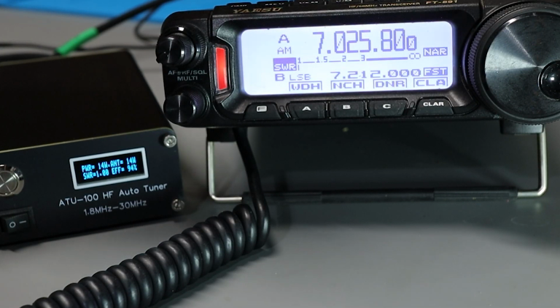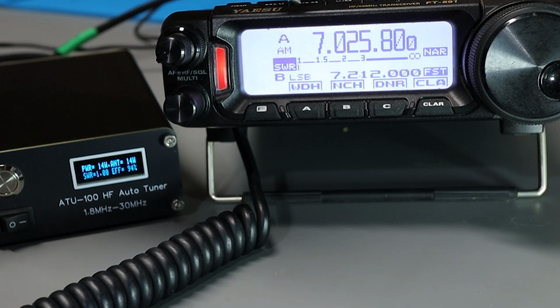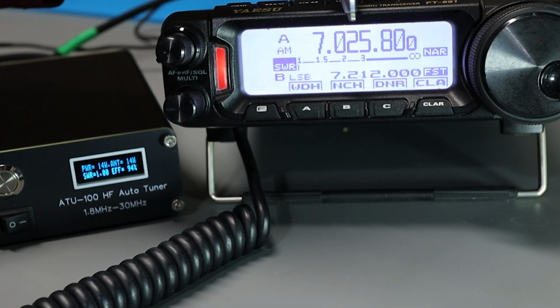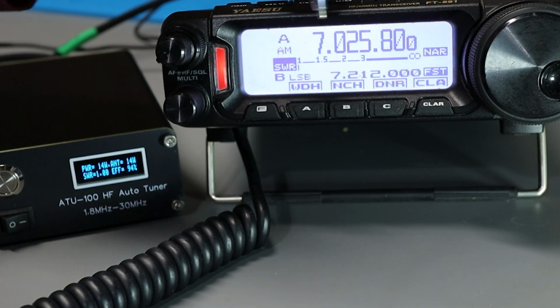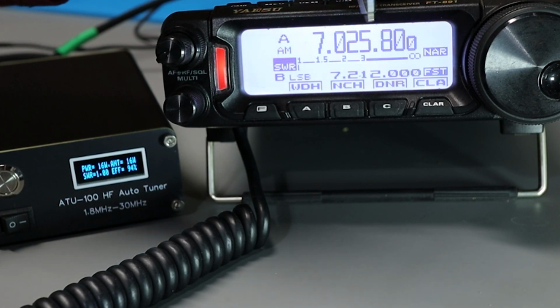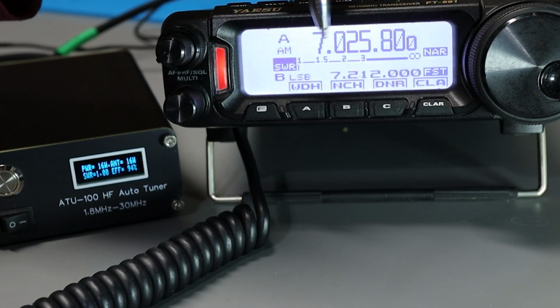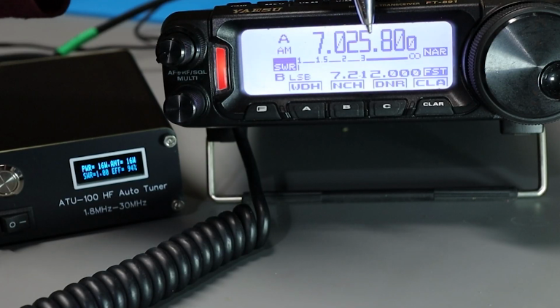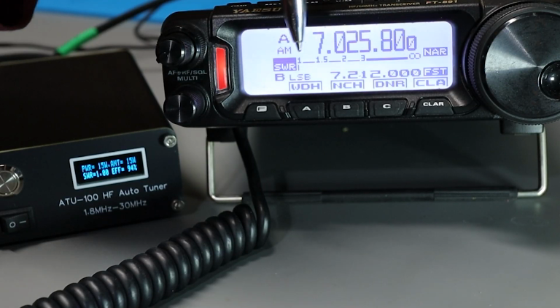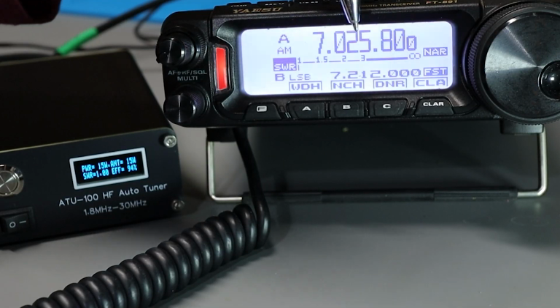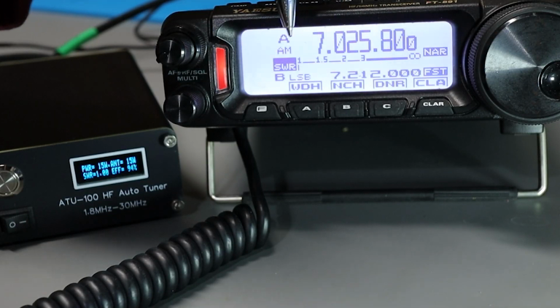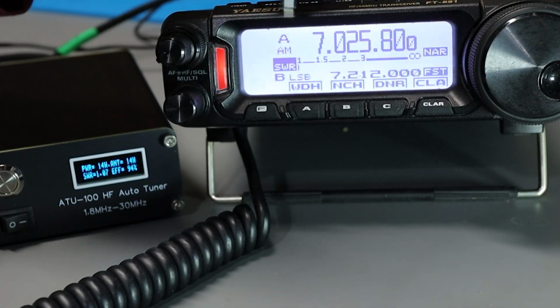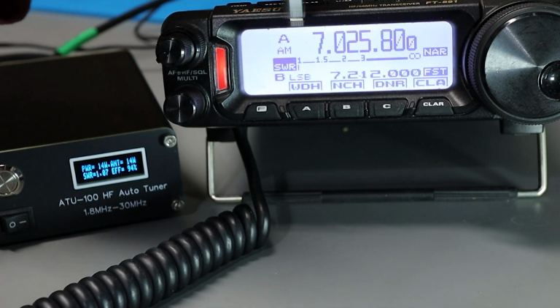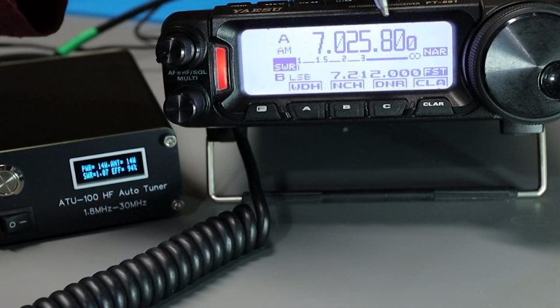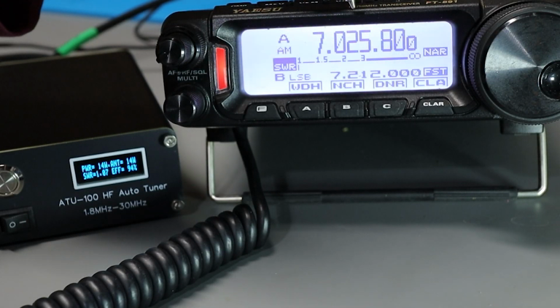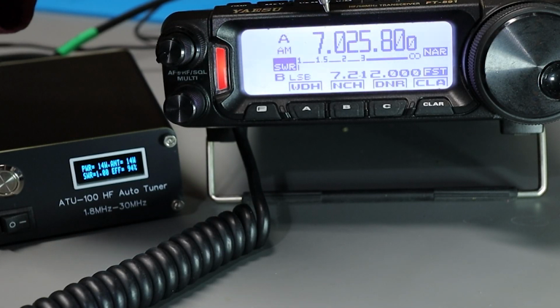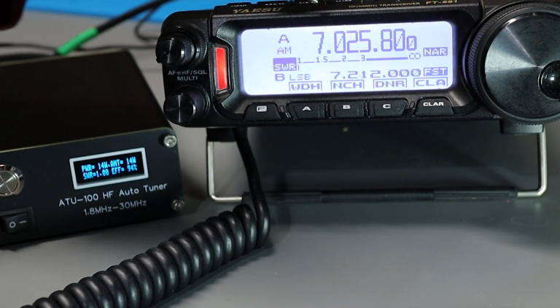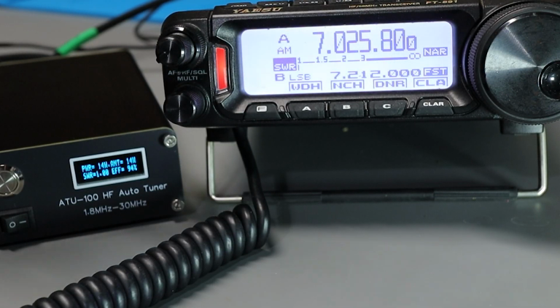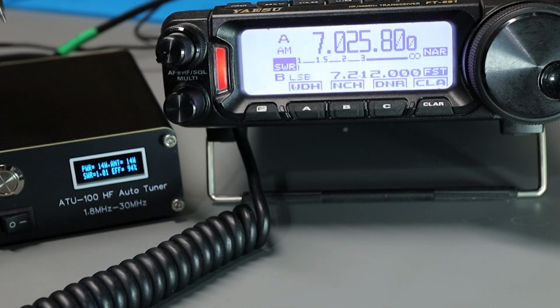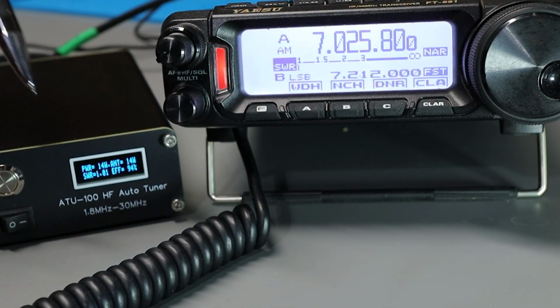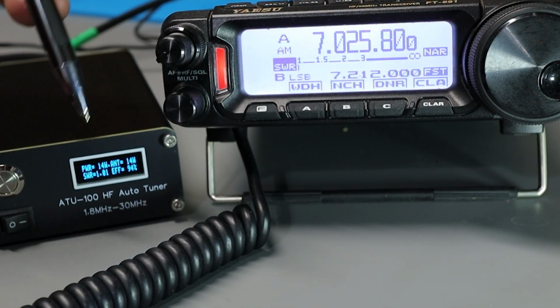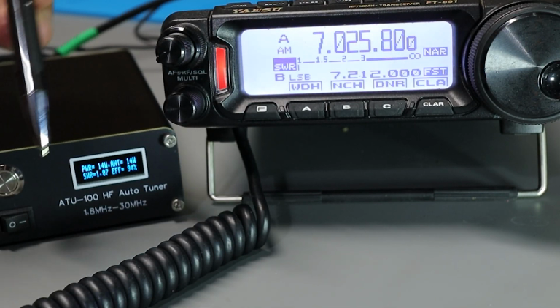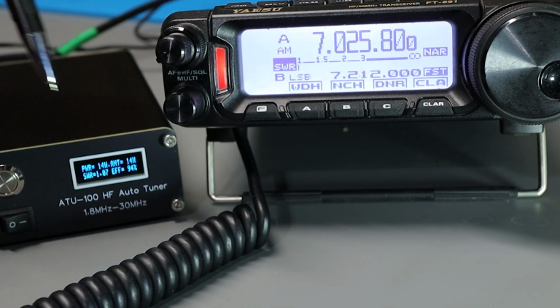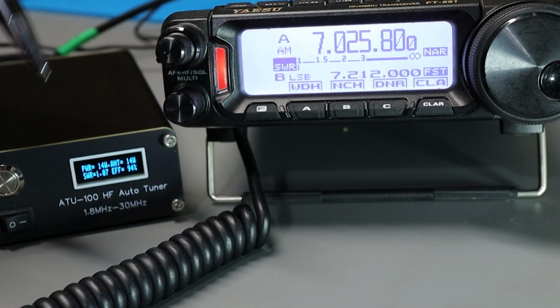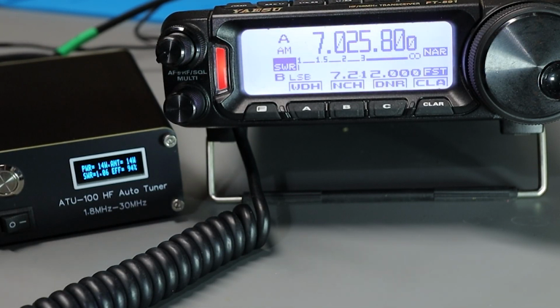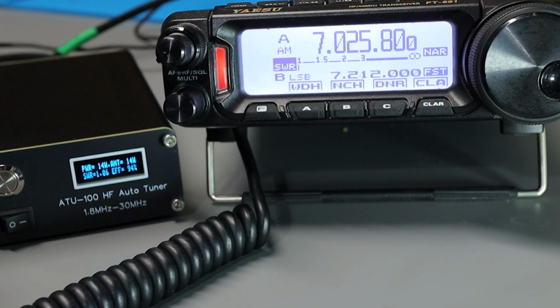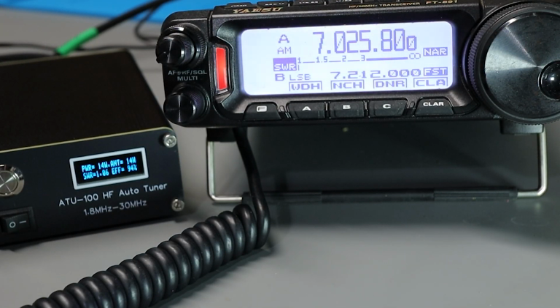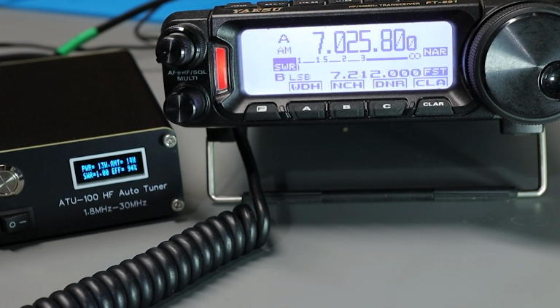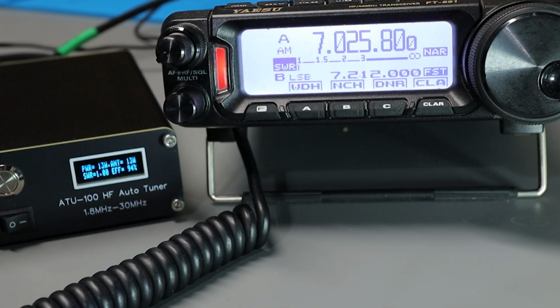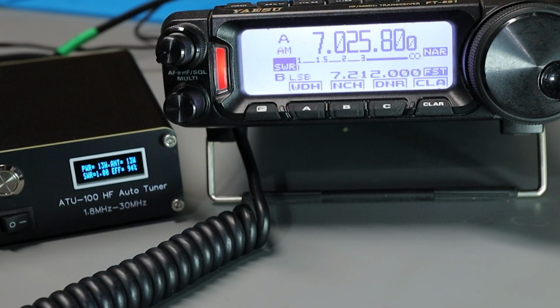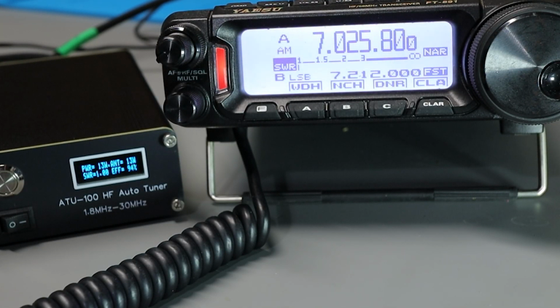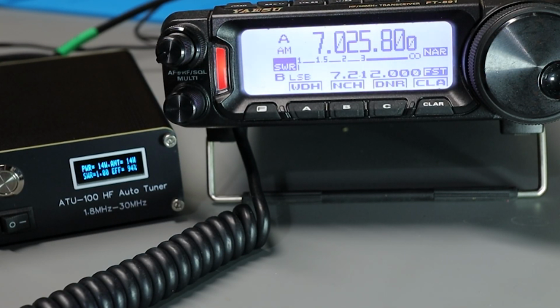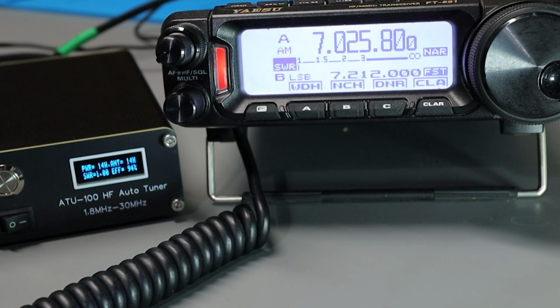If I want to reset the tune, I can push the button twice — you'll see it briefly say 'reset.' Keying up again, it retuned and we're down to about 1.05 SWR. The SWR meter on the radio may jump up briefly during the tuning process, but we're back to a near-perfect match.